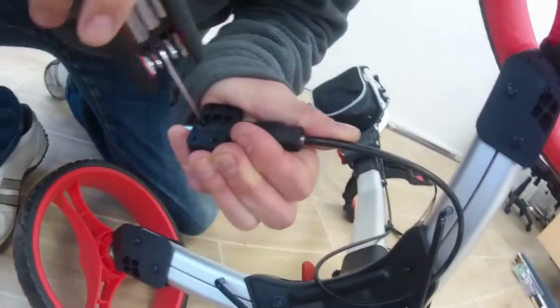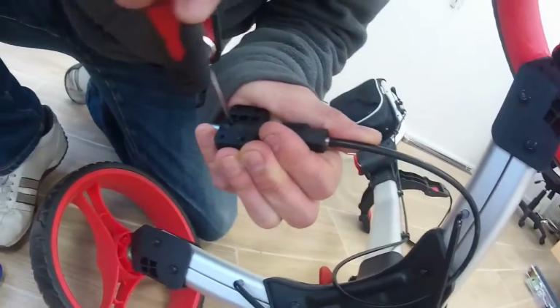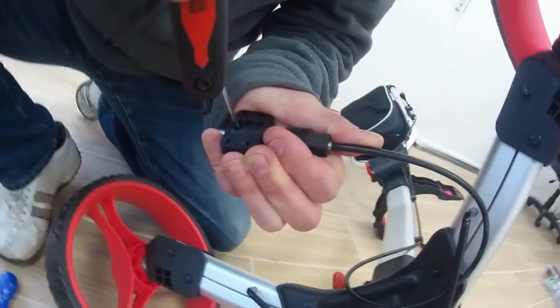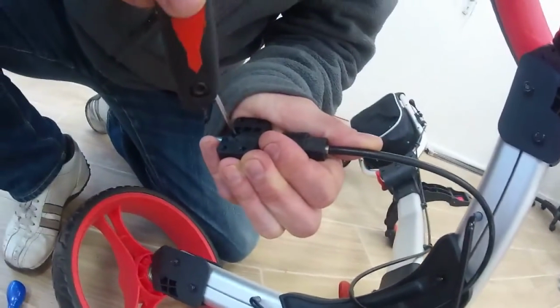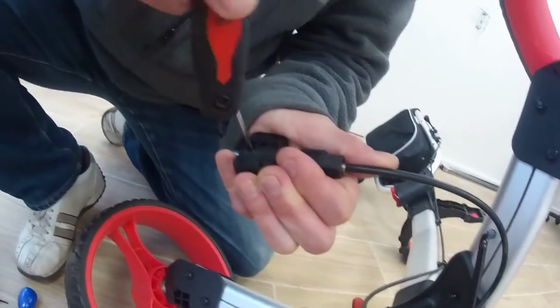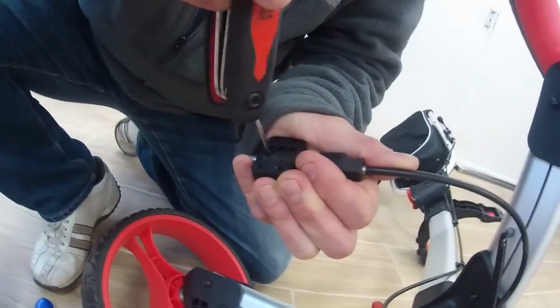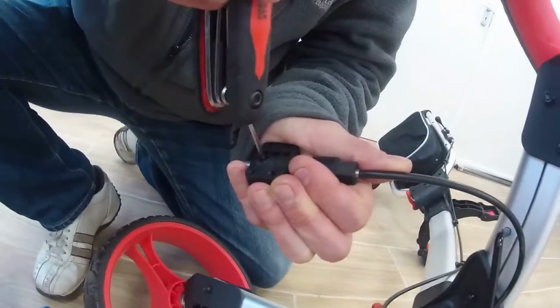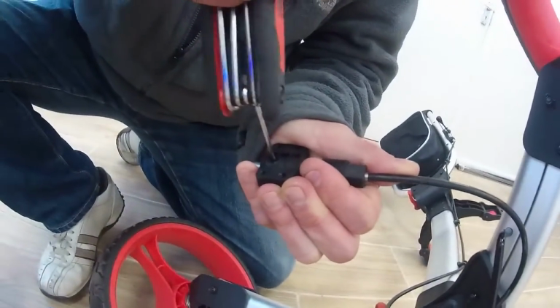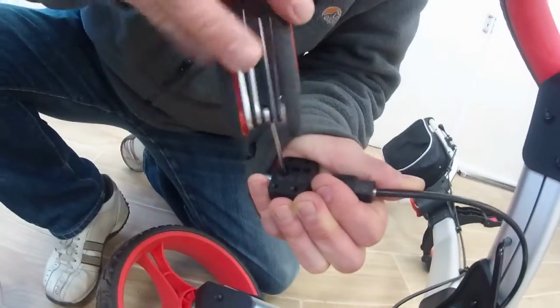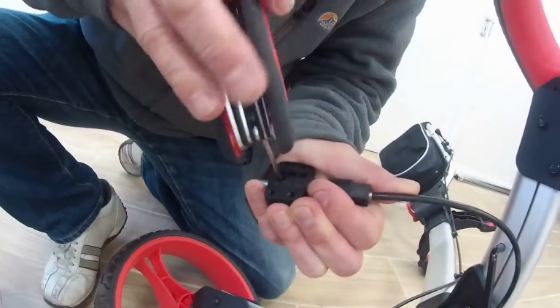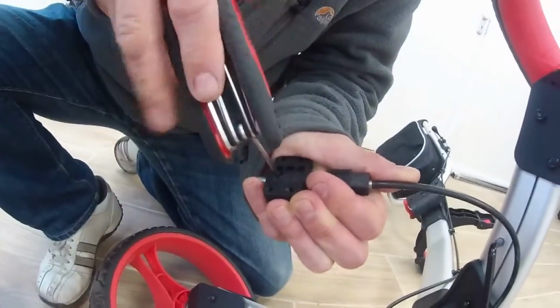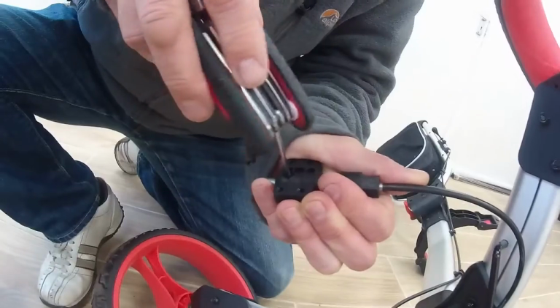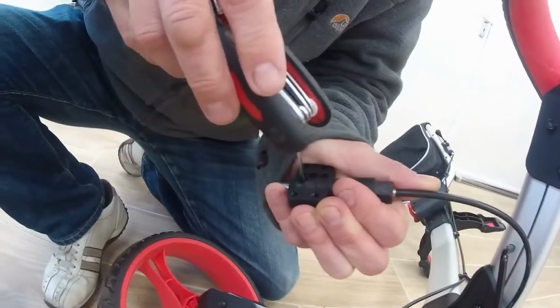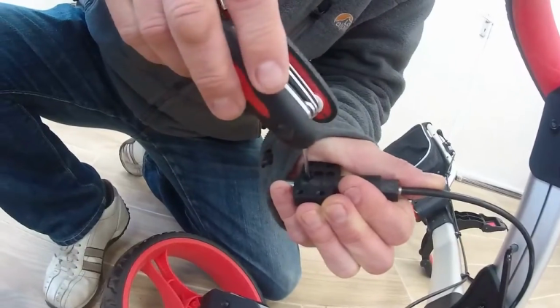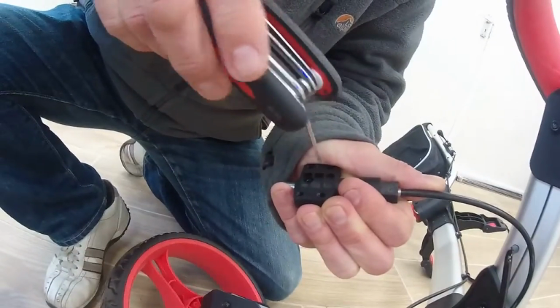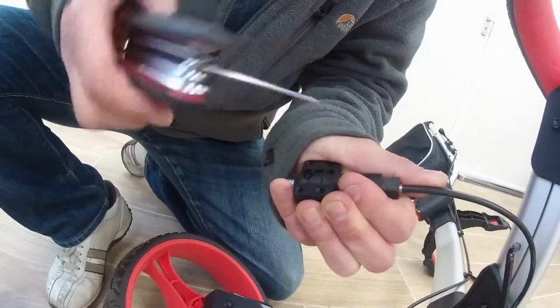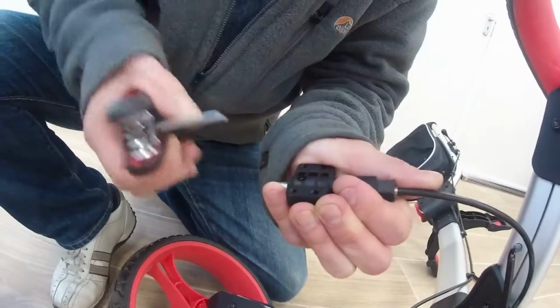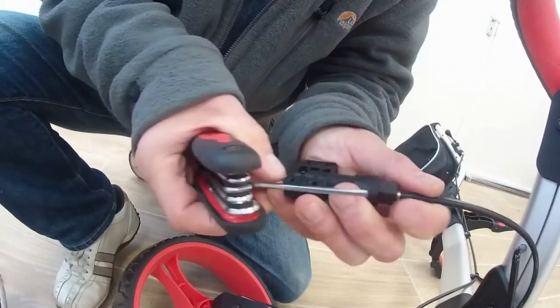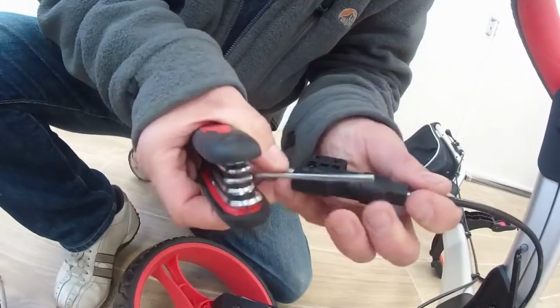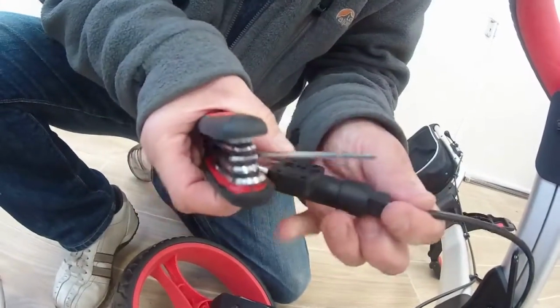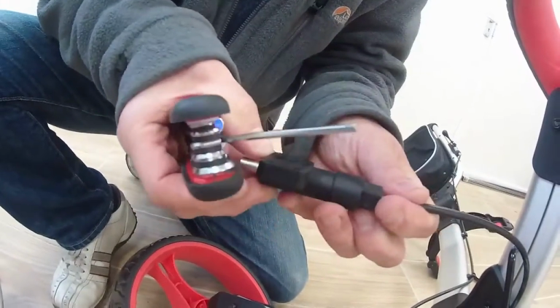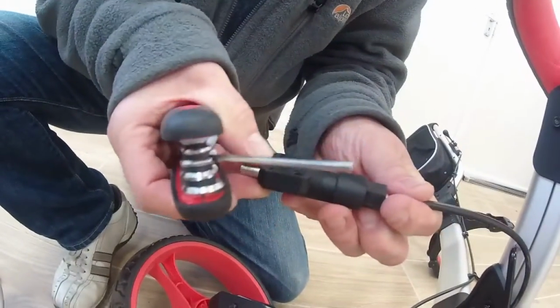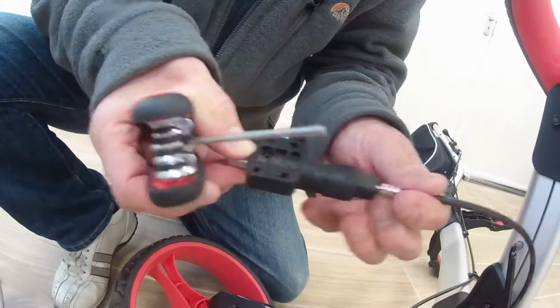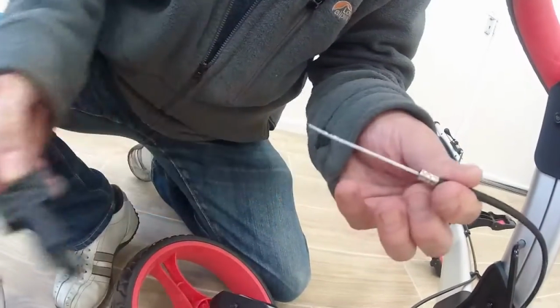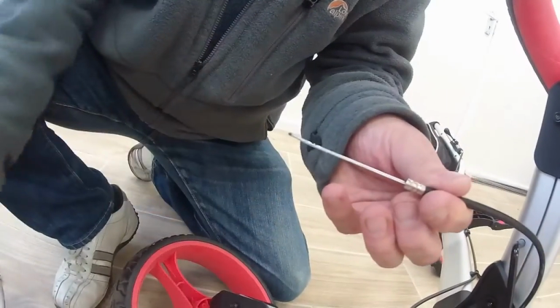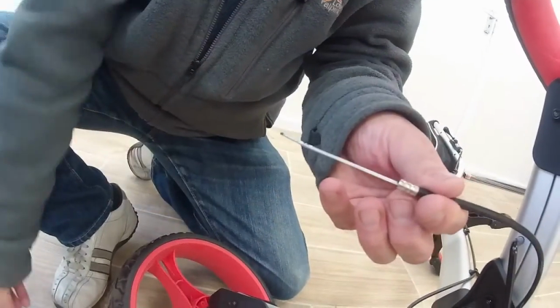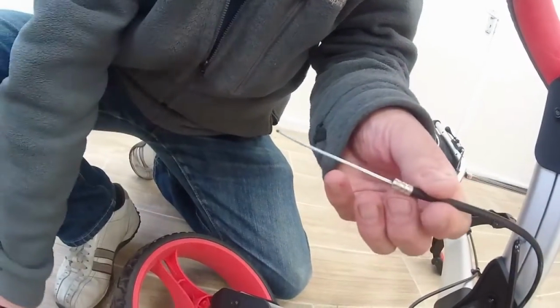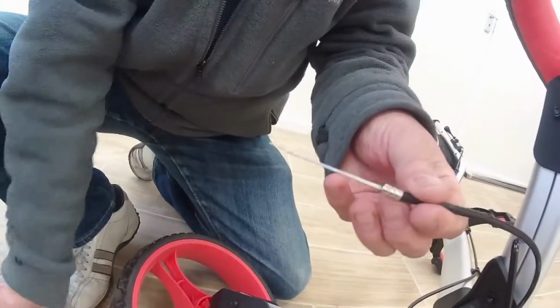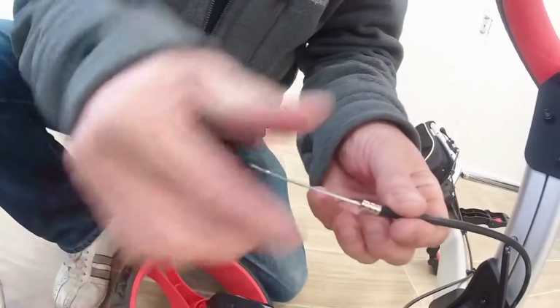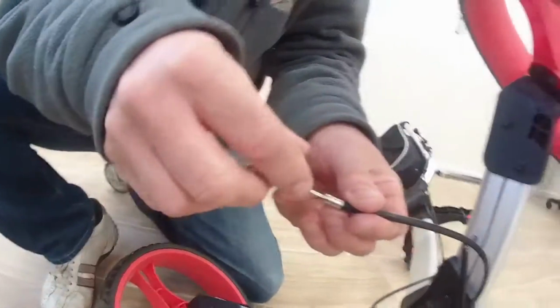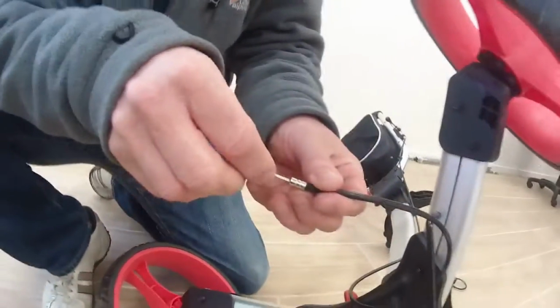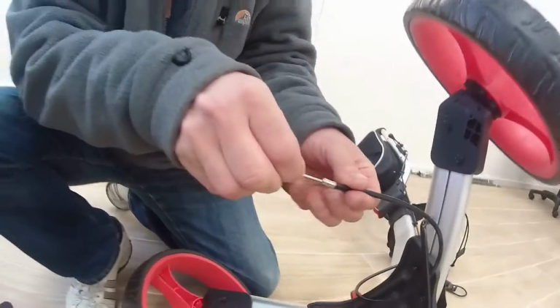Let that out all the way. Don't want to lose that little fella. And there's your cable out of the way.